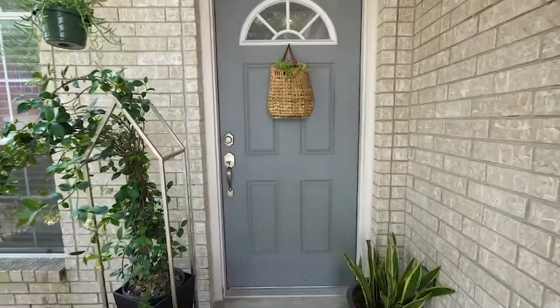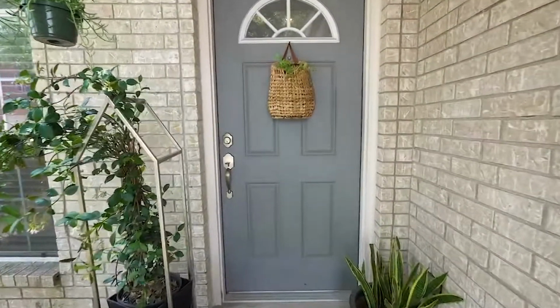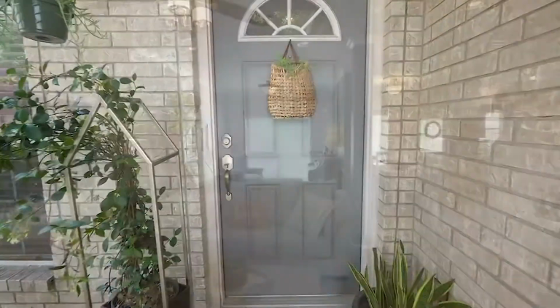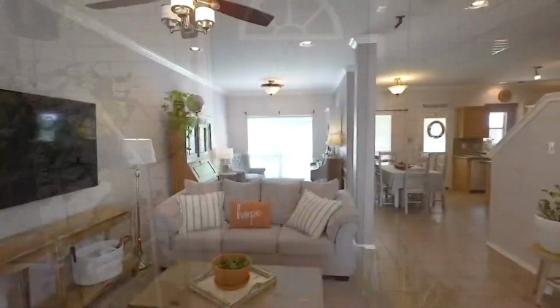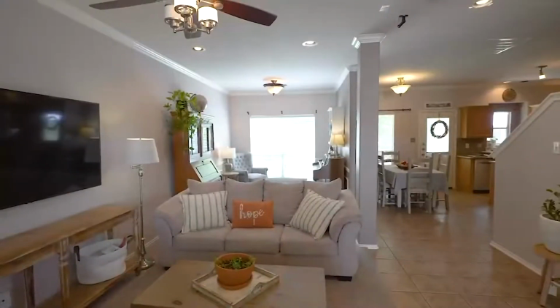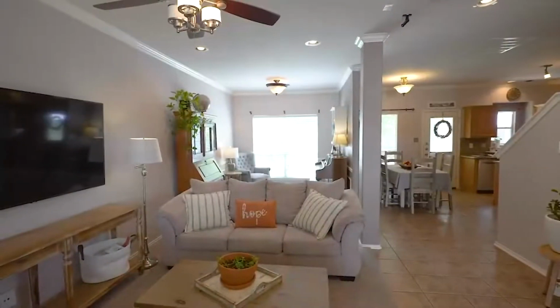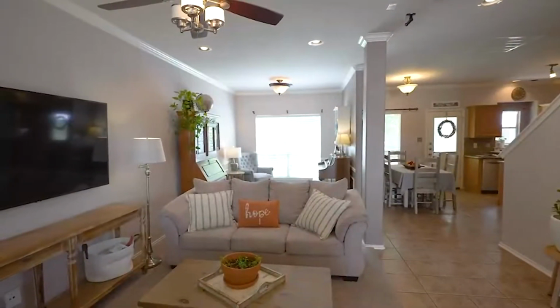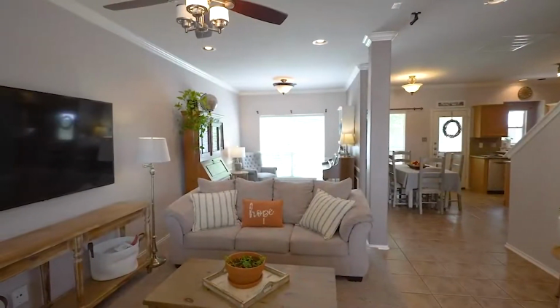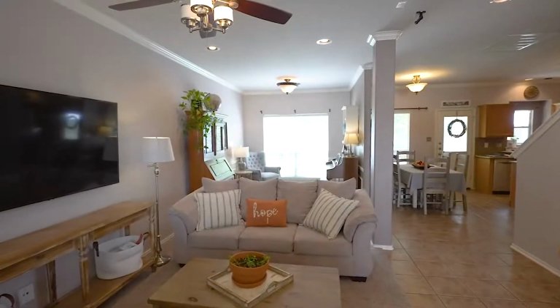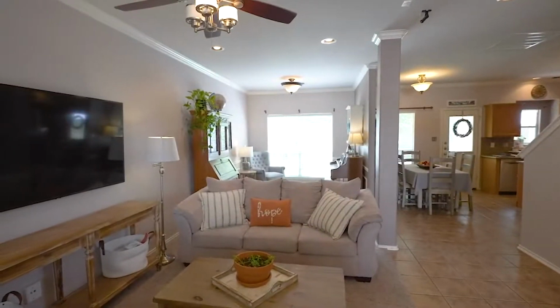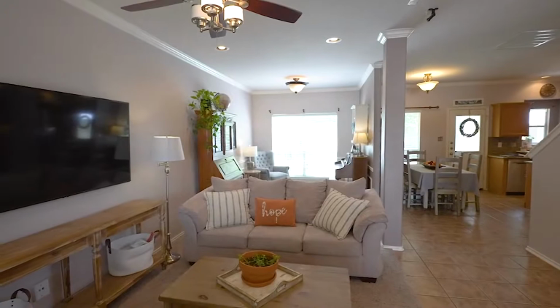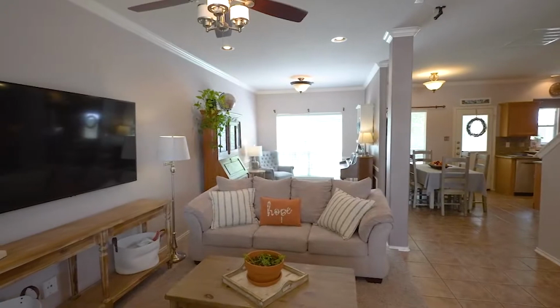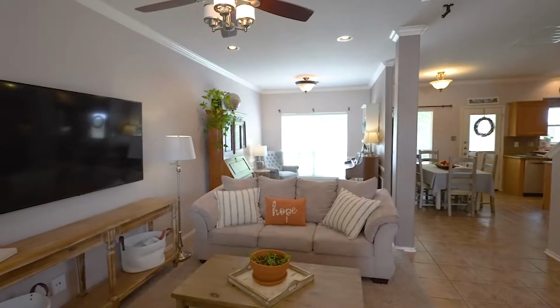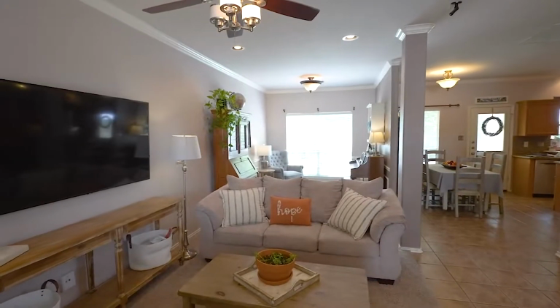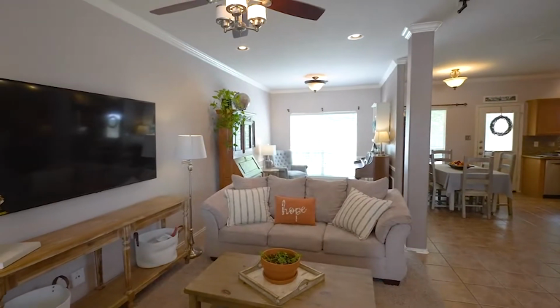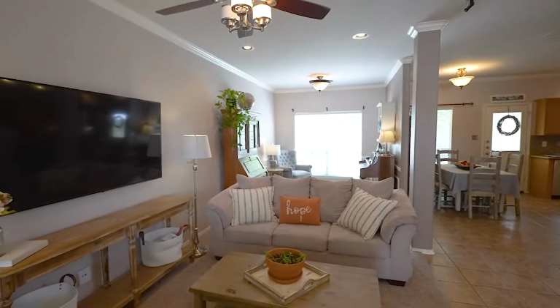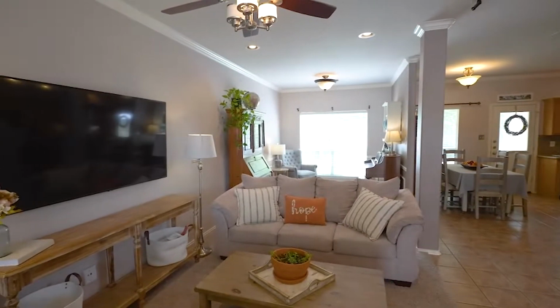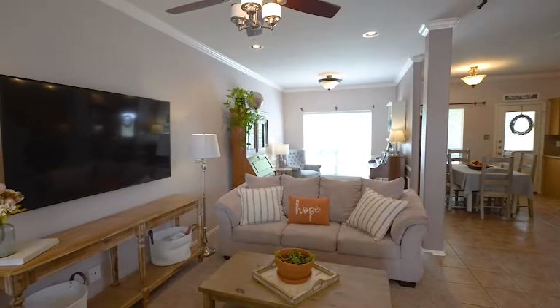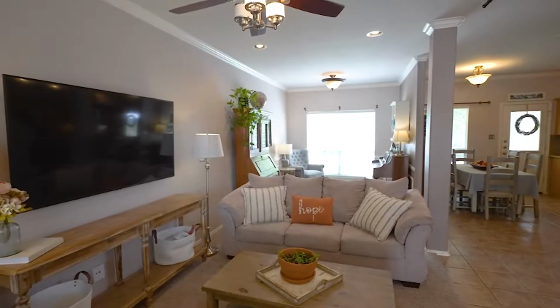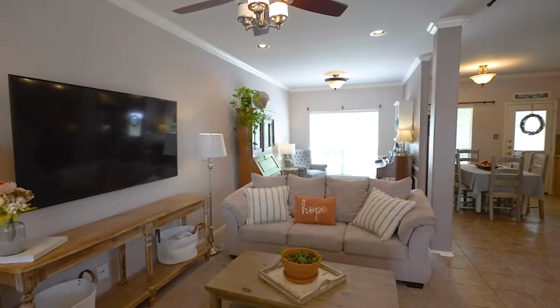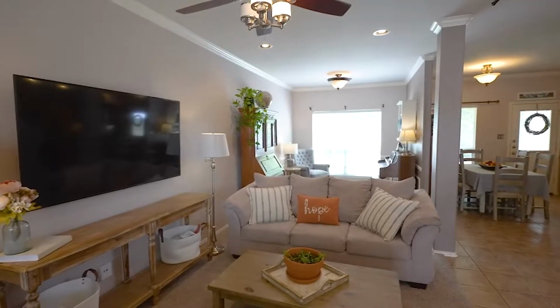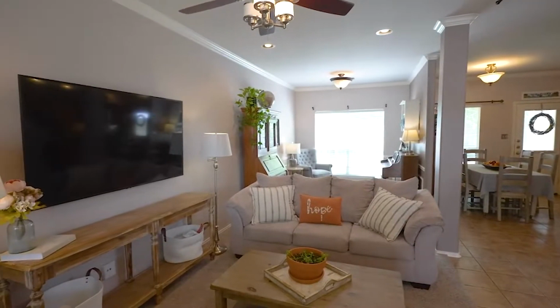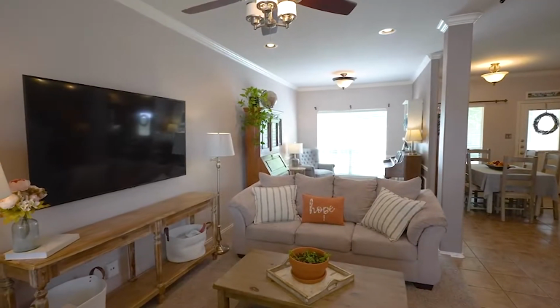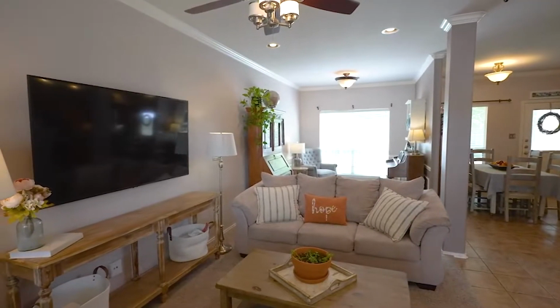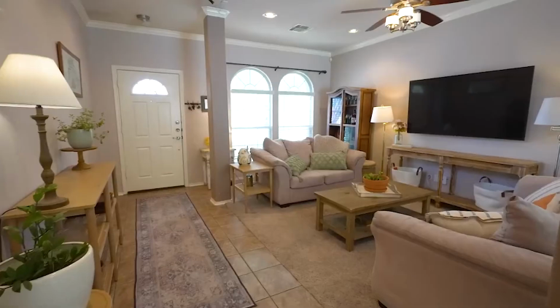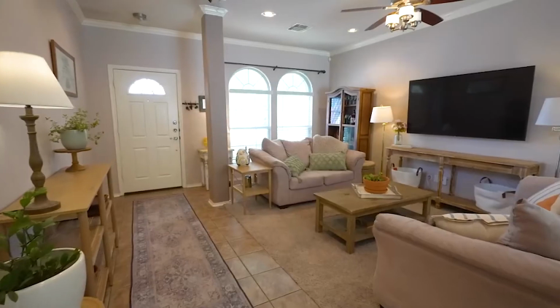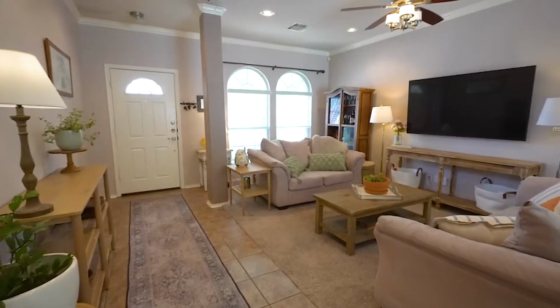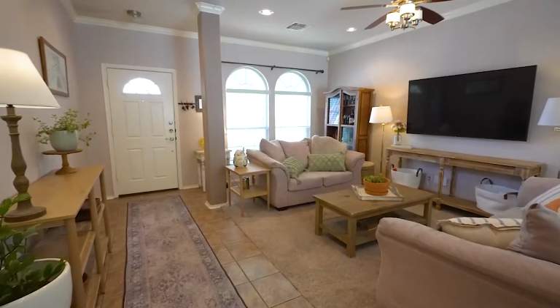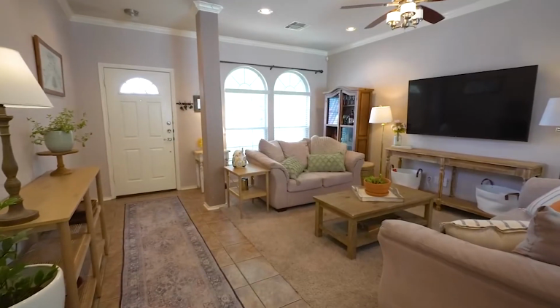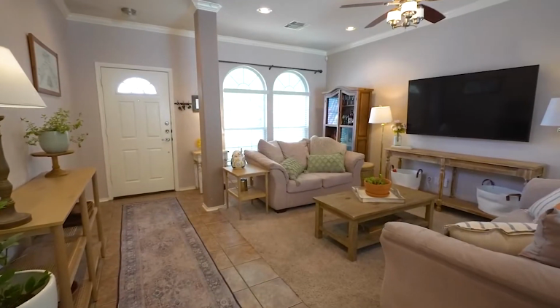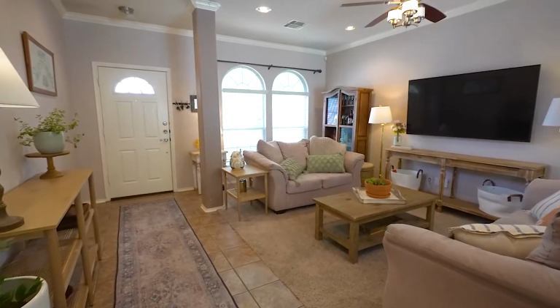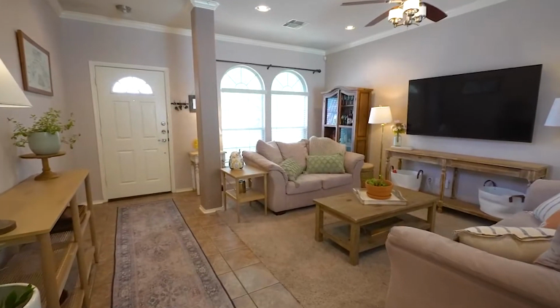A lot of natural light pours into this home as you walk into a beautiful spacious area which could be a separate dining room.